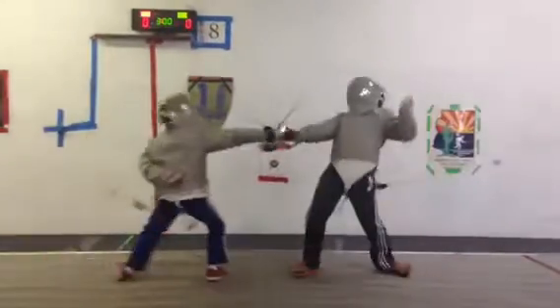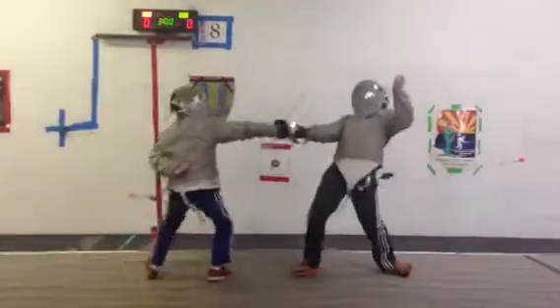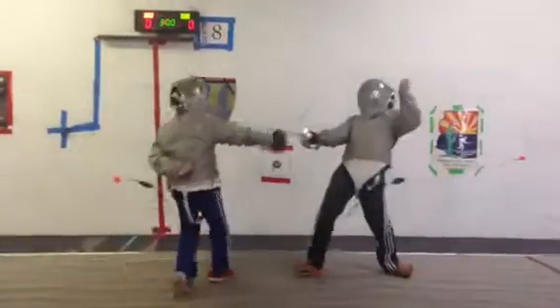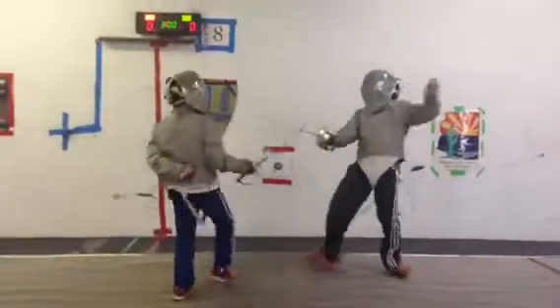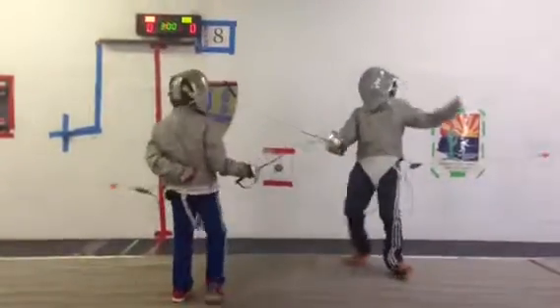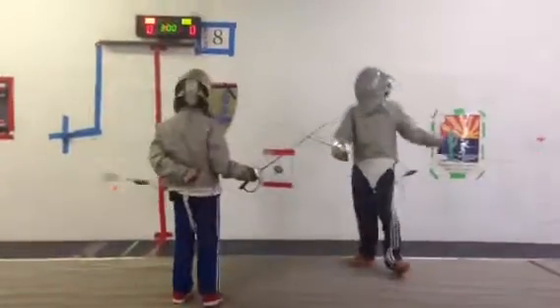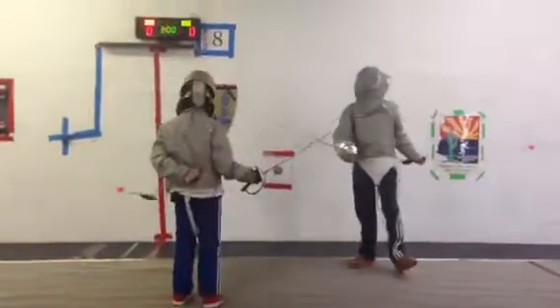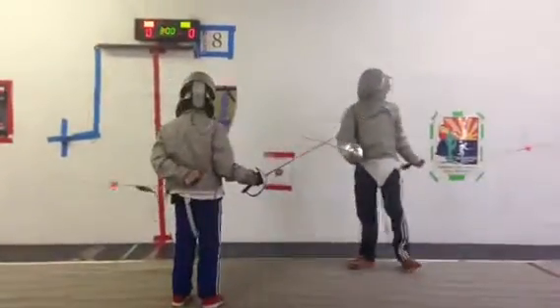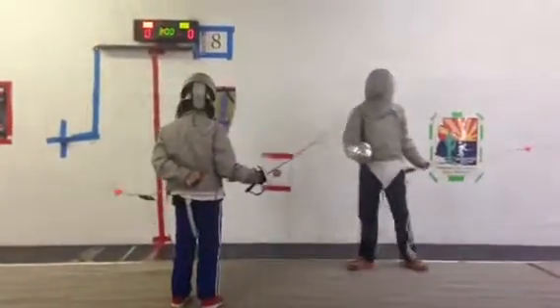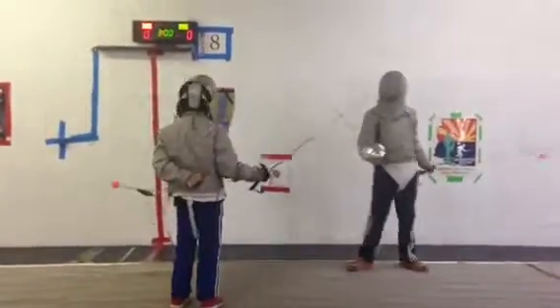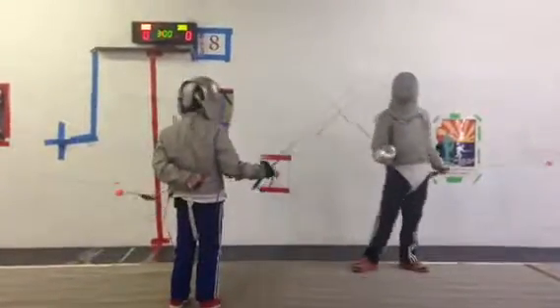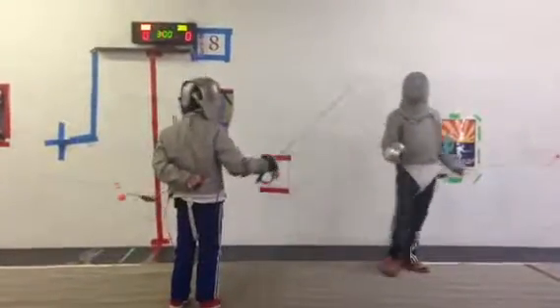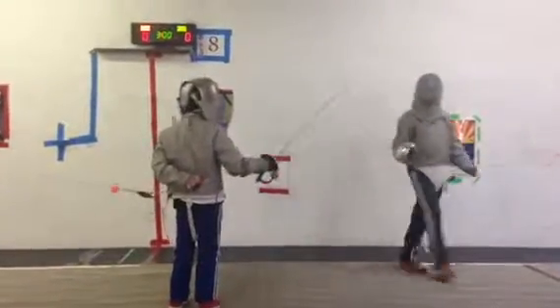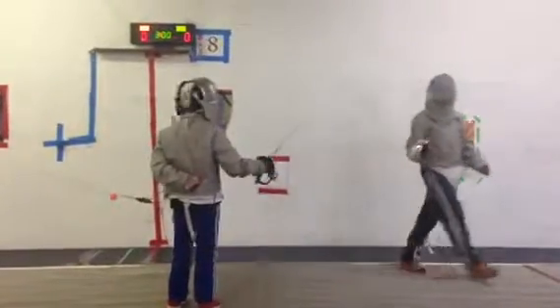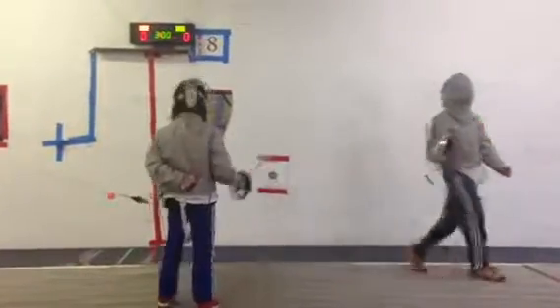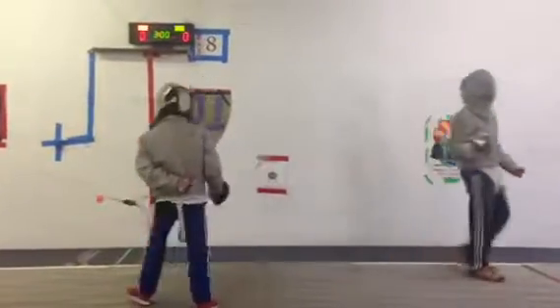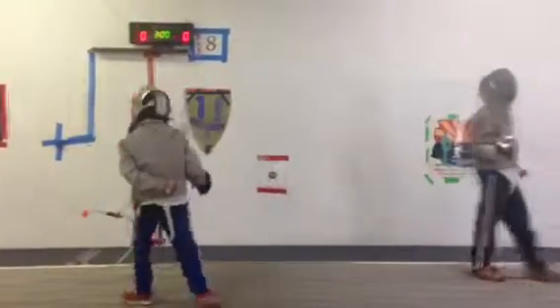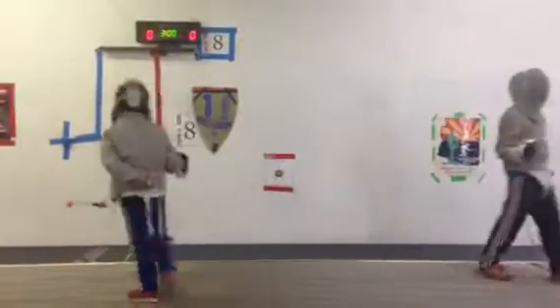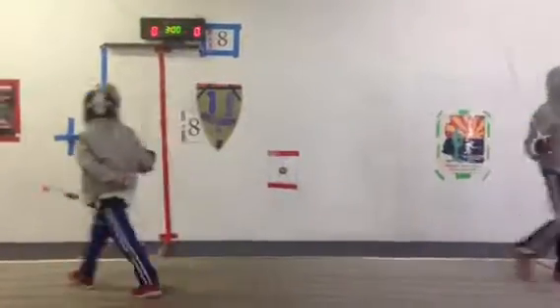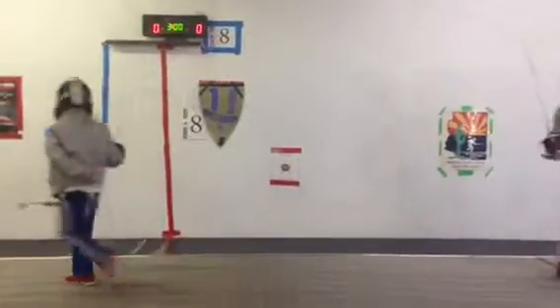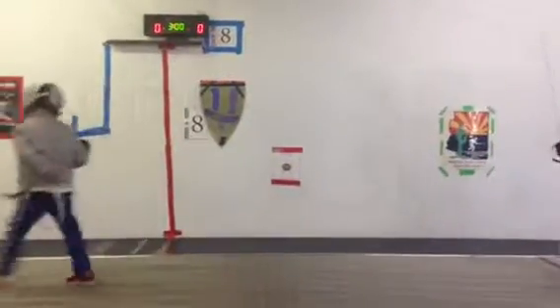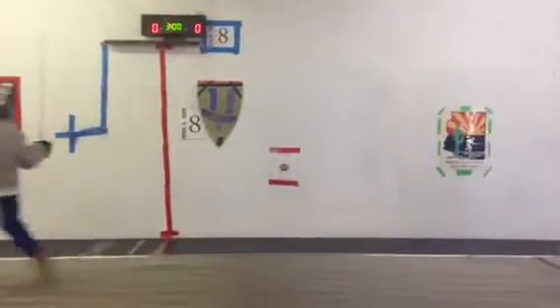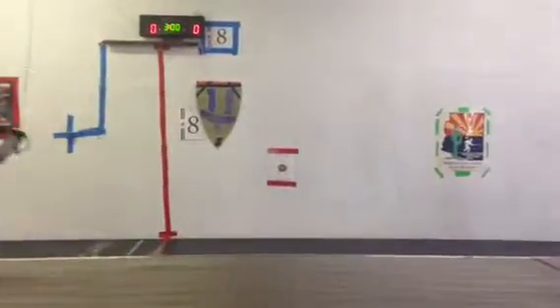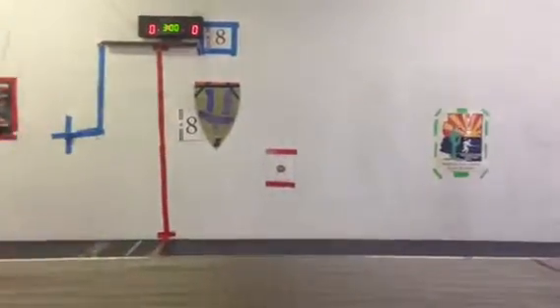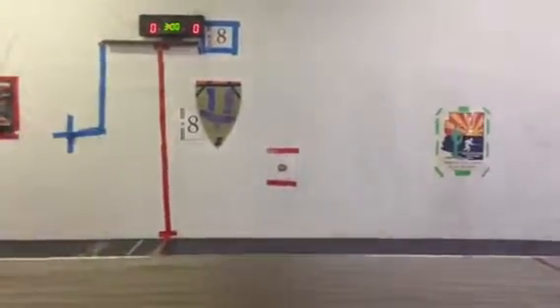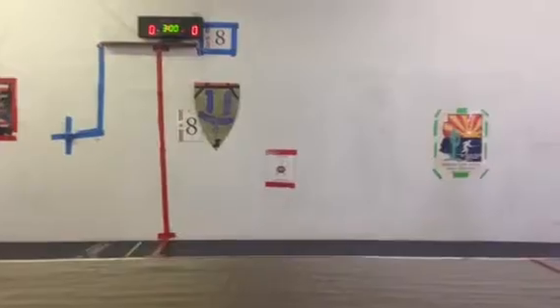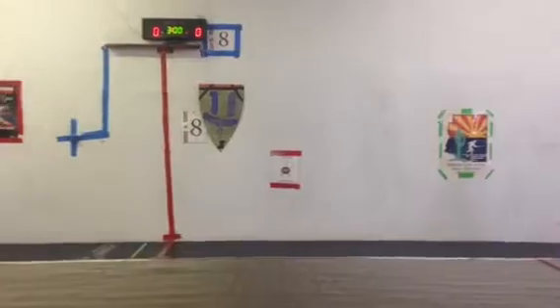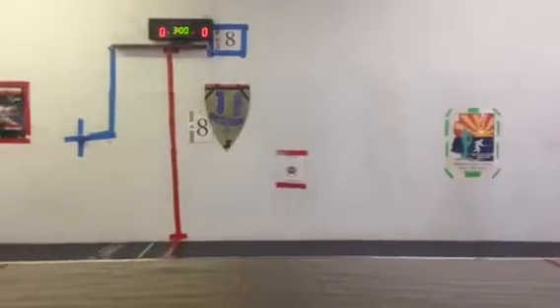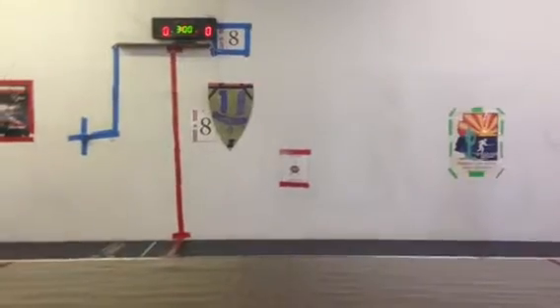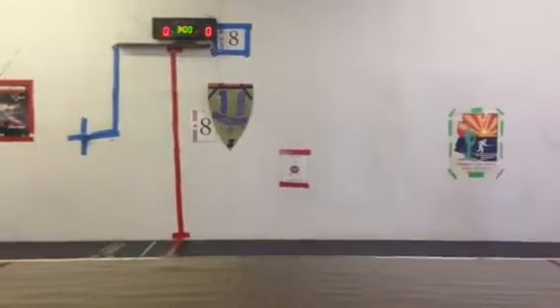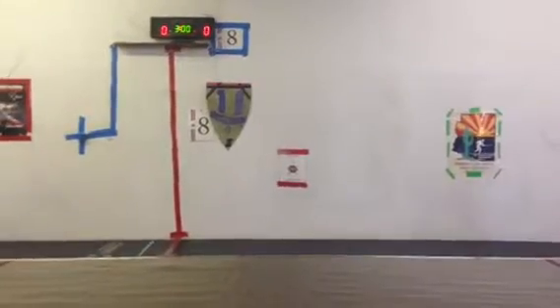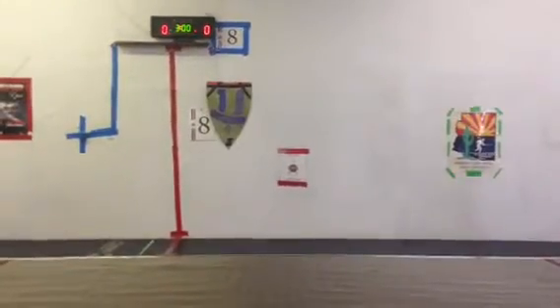Halt. Simultaneous intercepts. On guard. Ready? Pants.